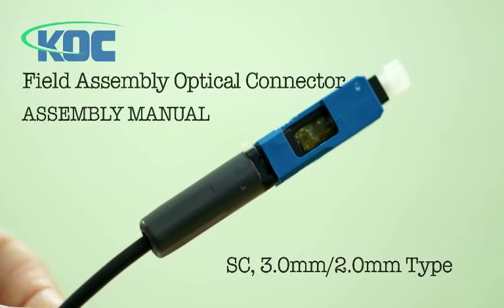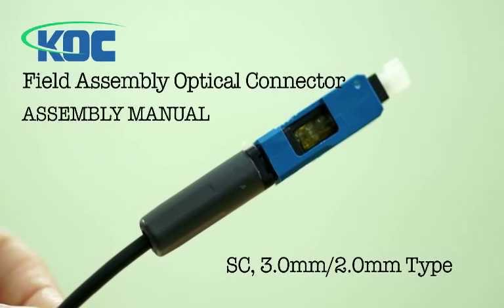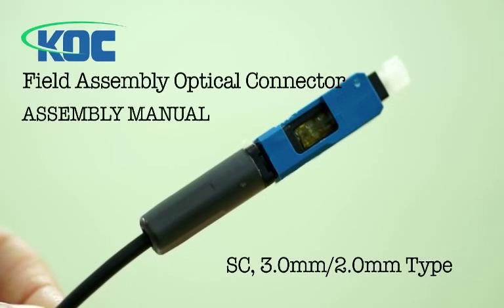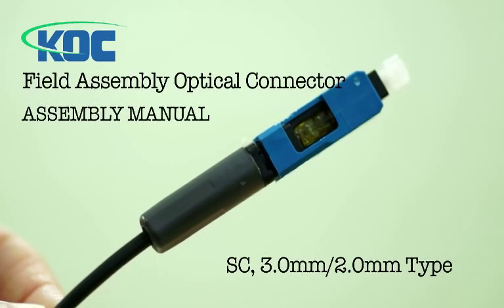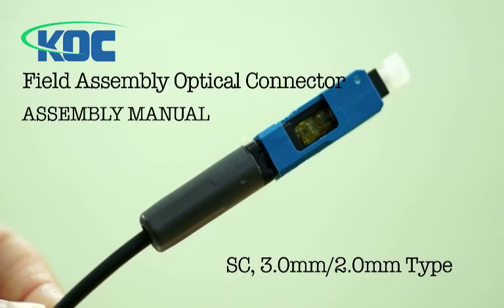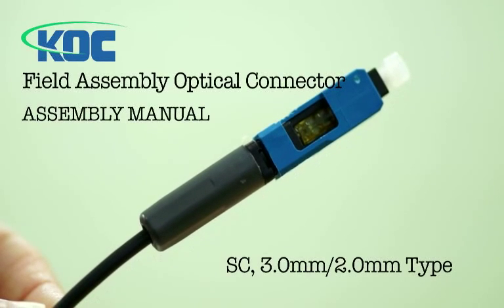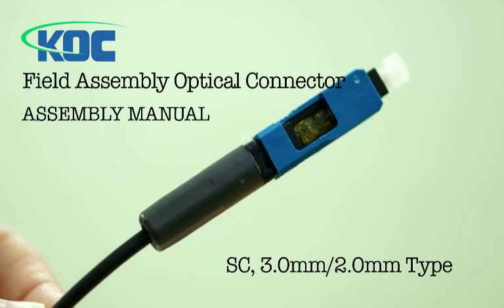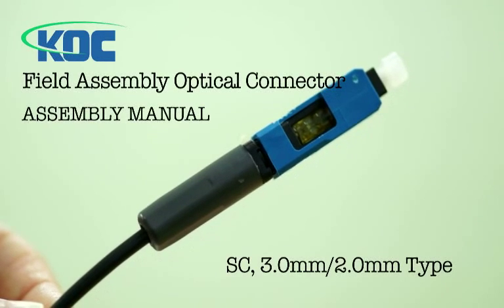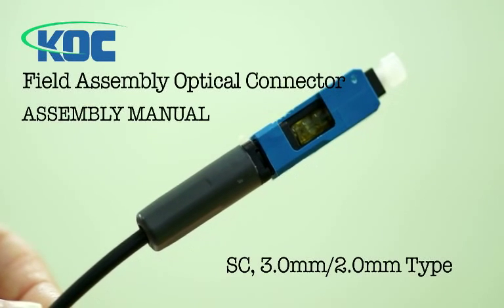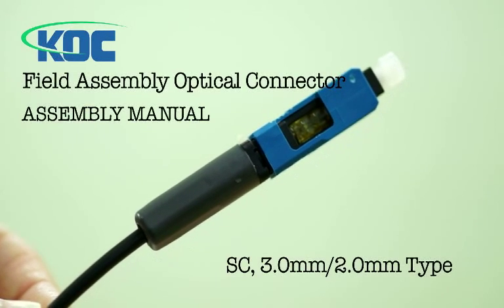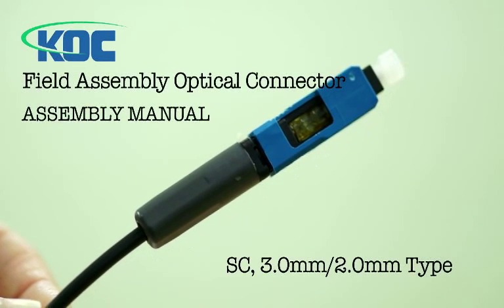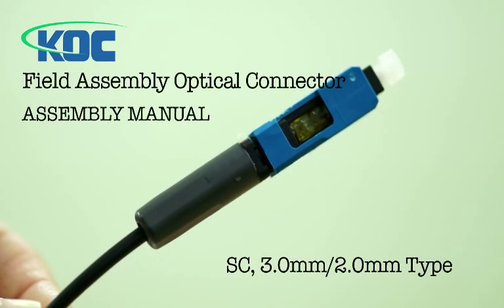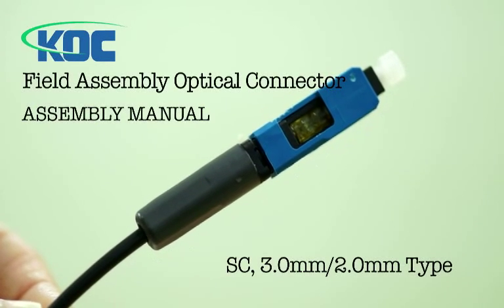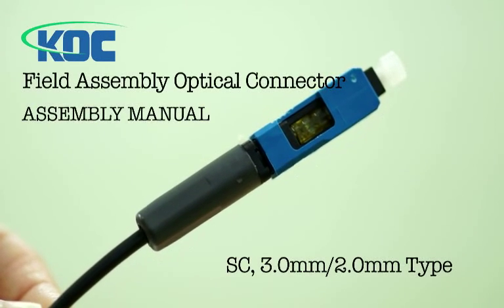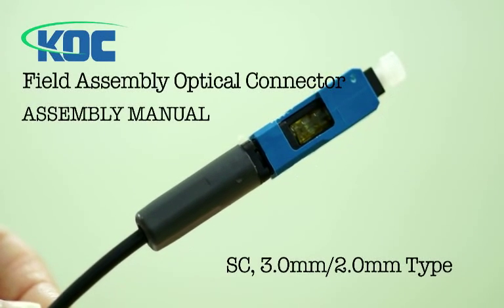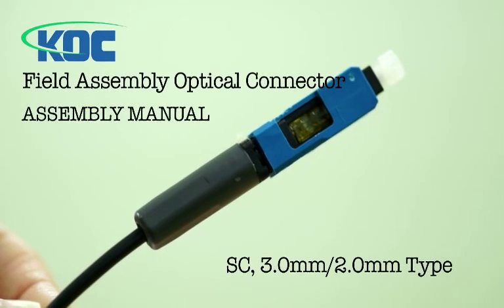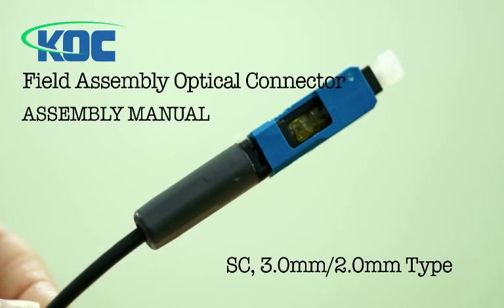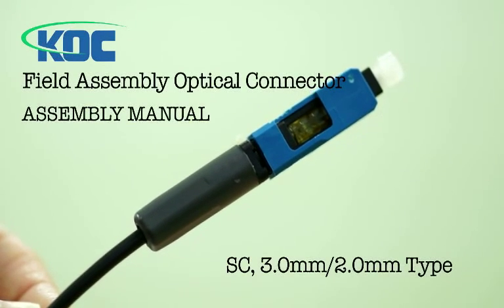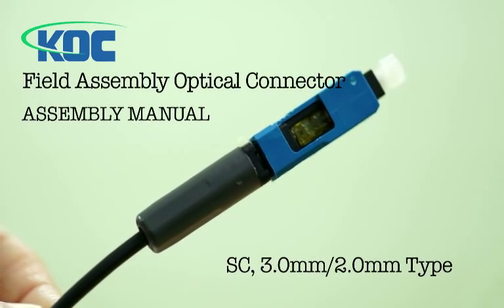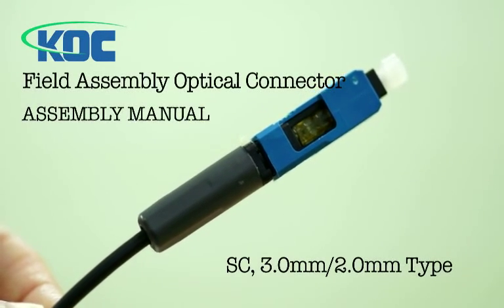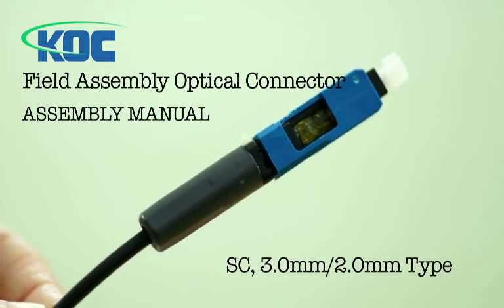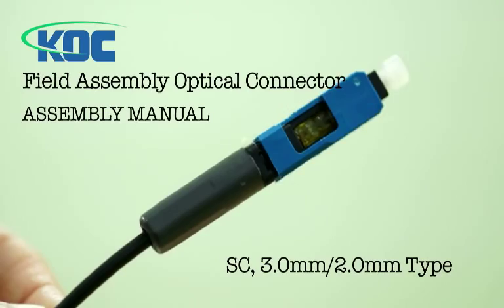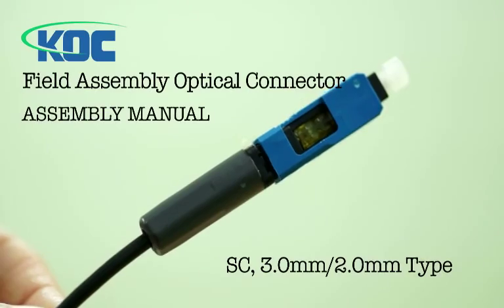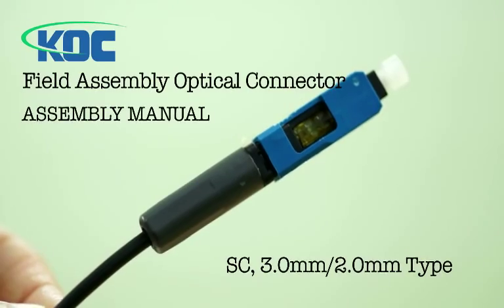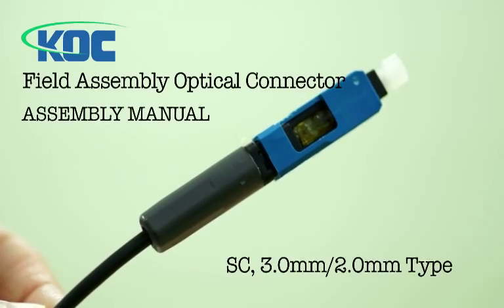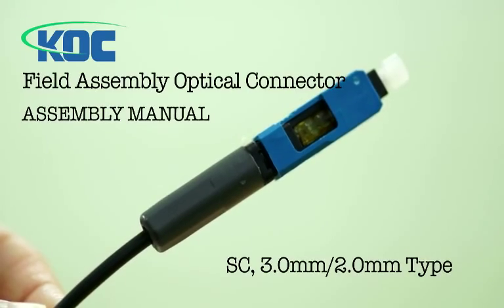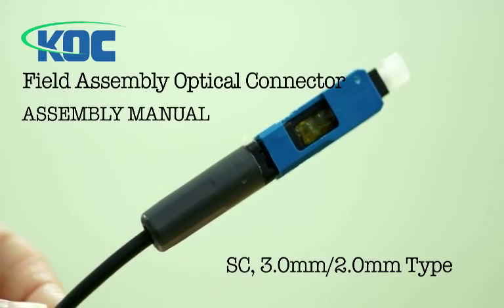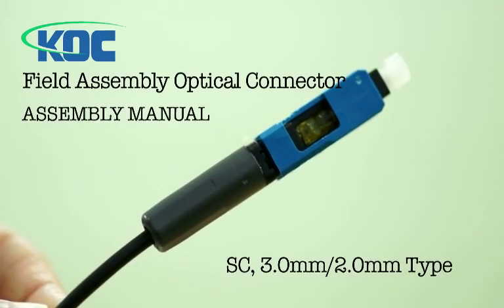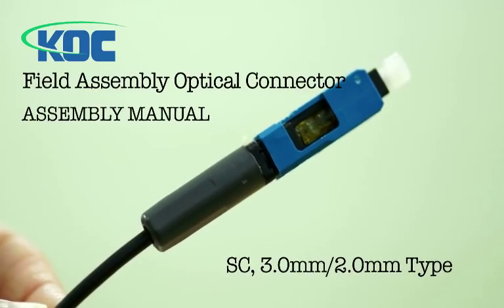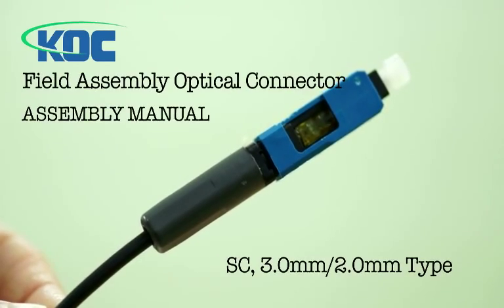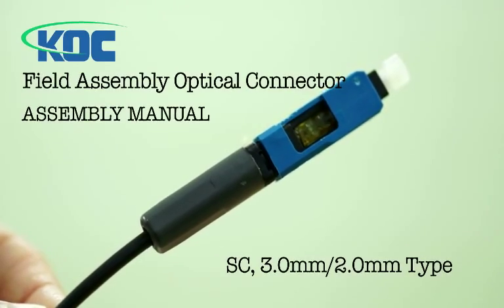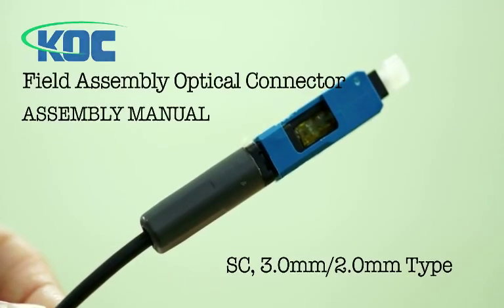Field assembly optical connector for SC 3.0 mm and 2.0 mm type by Korea Optron Corporation.